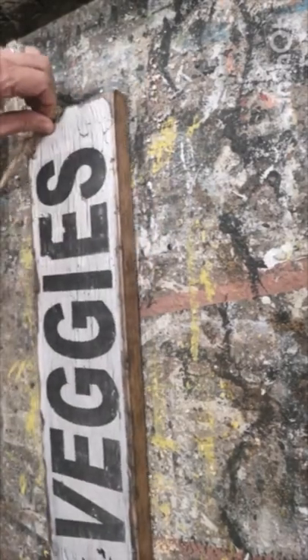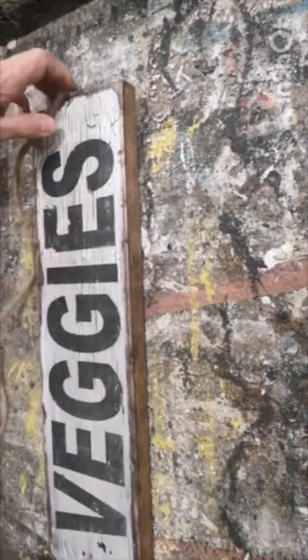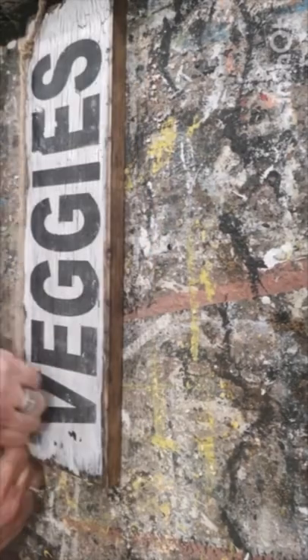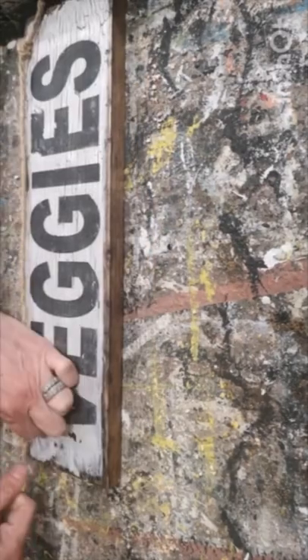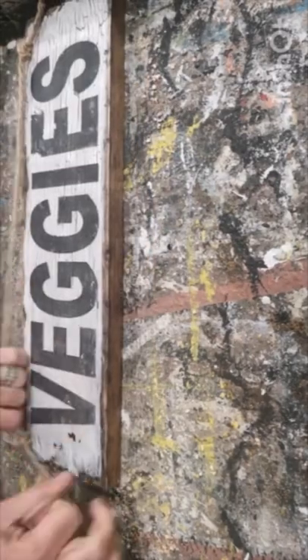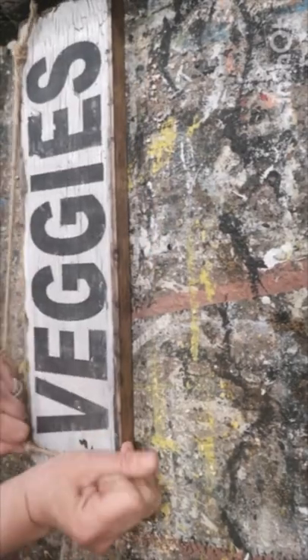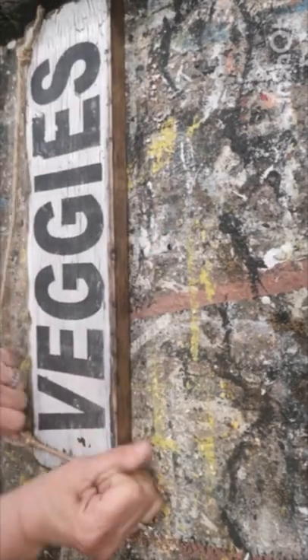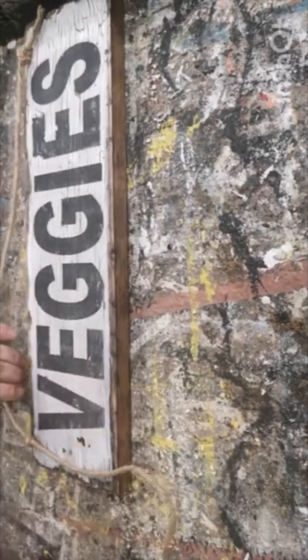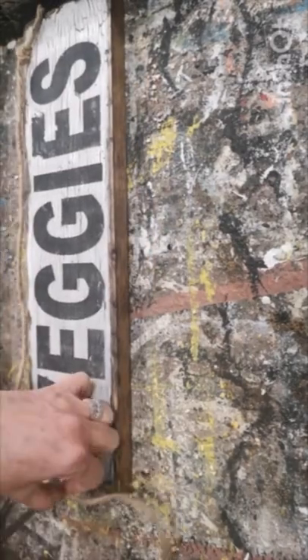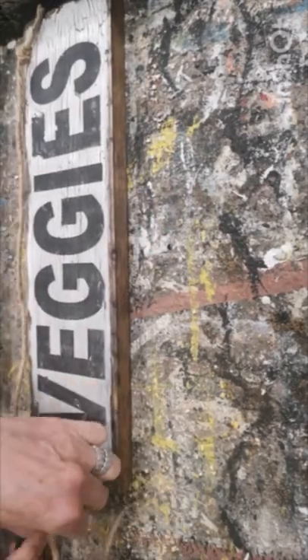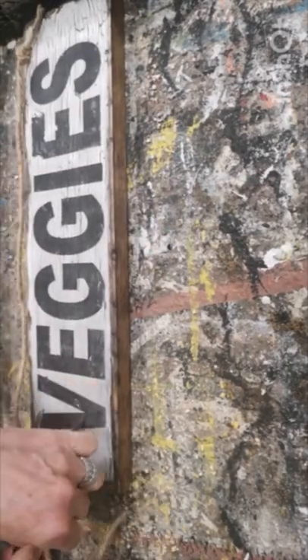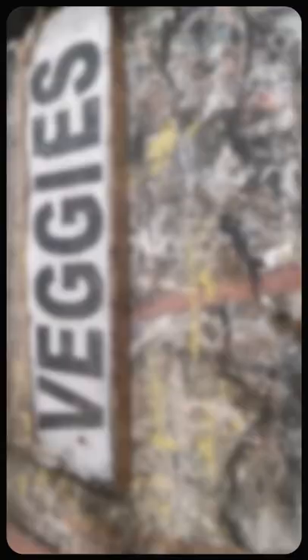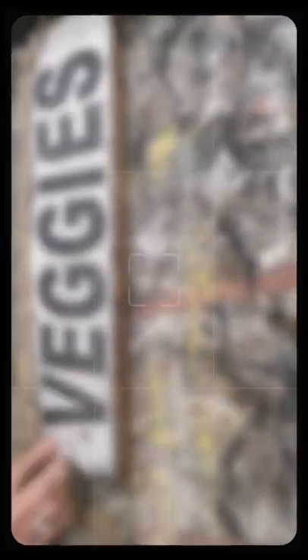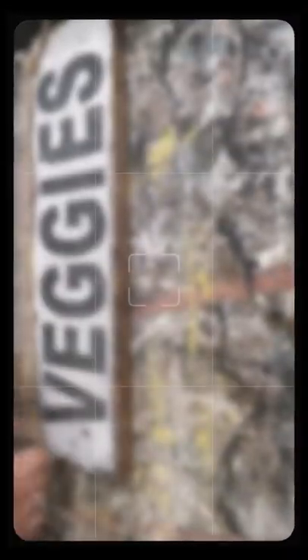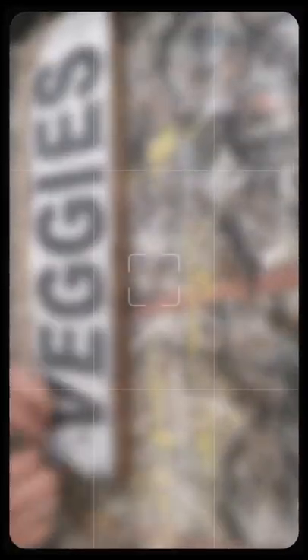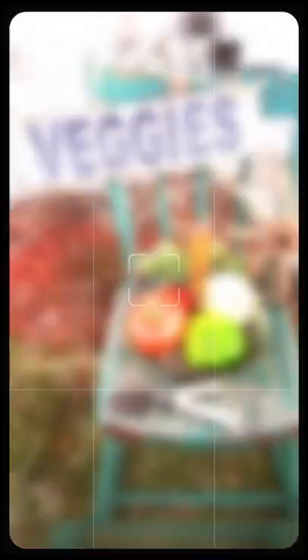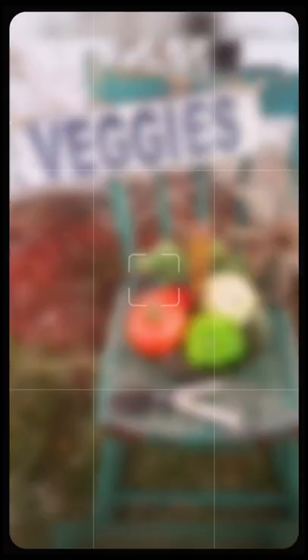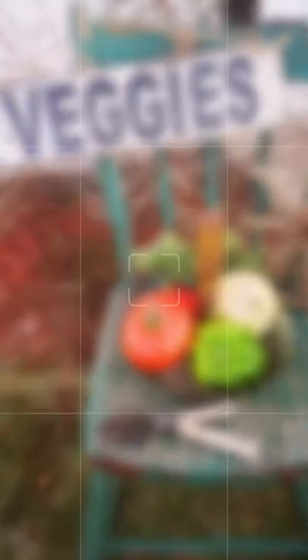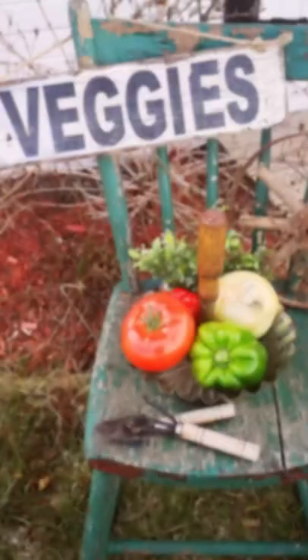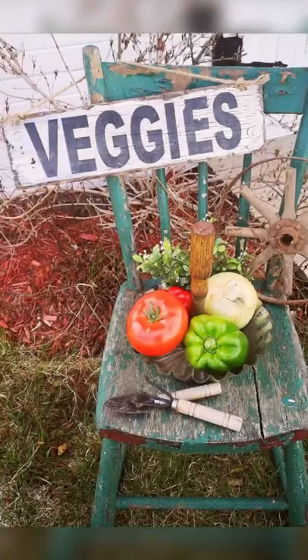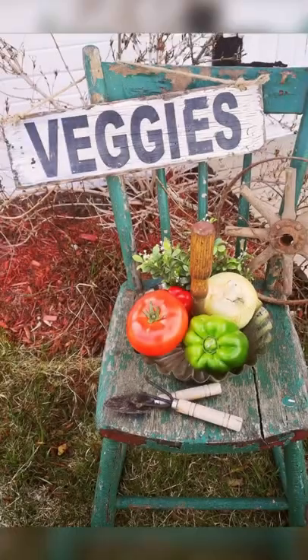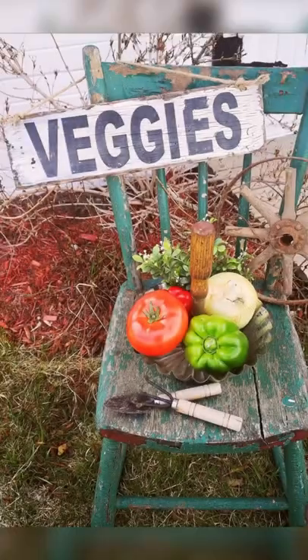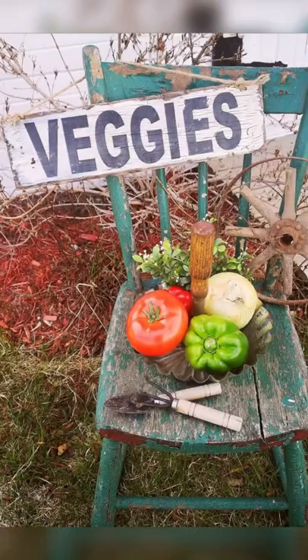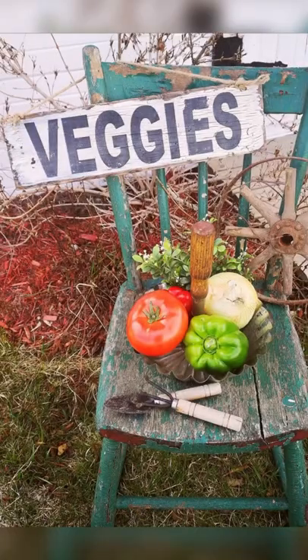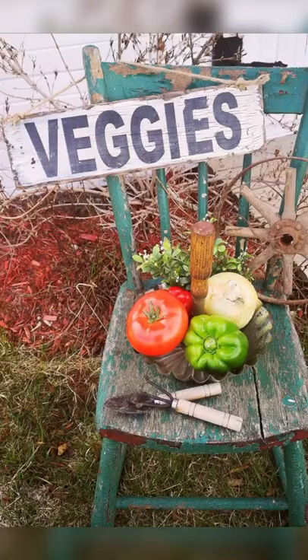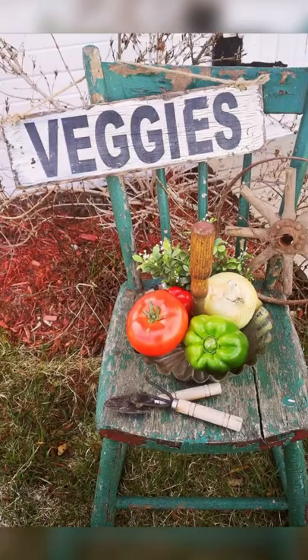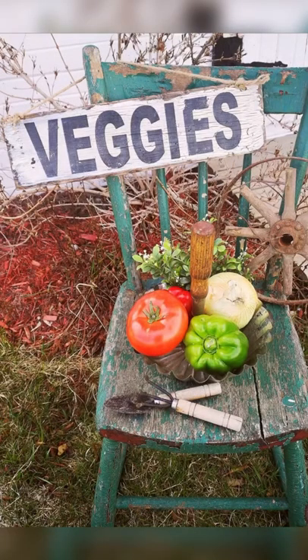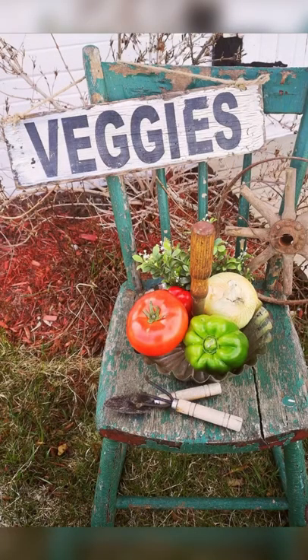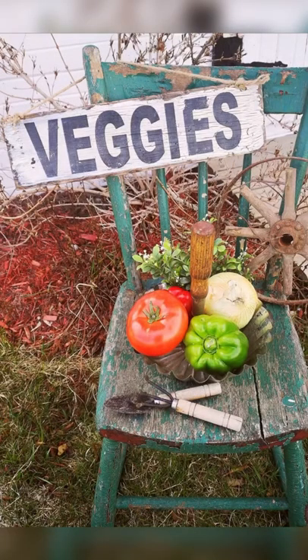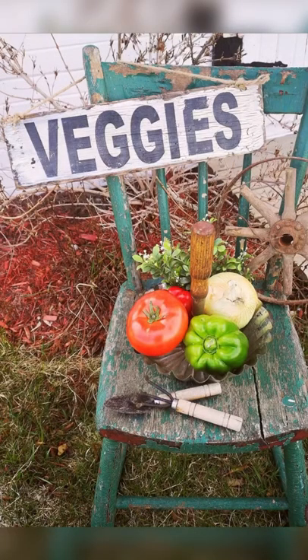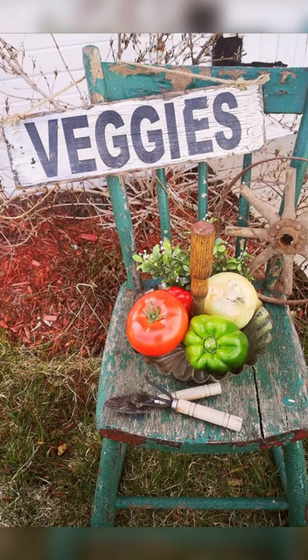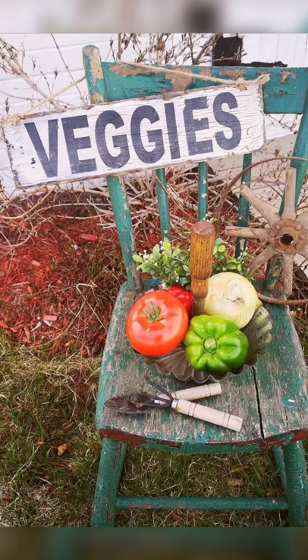I drilled some holes in the end, added some twine, and I've created this beautiful veggie sign for my garden.